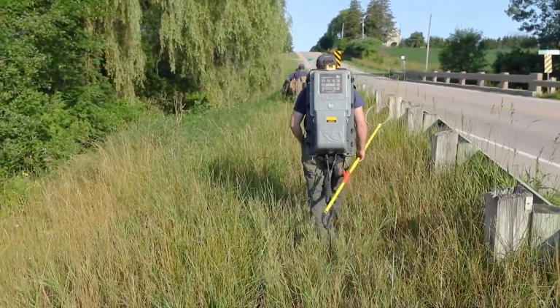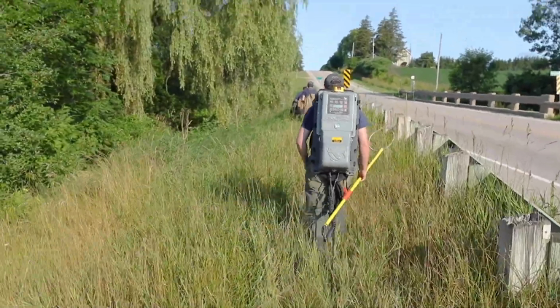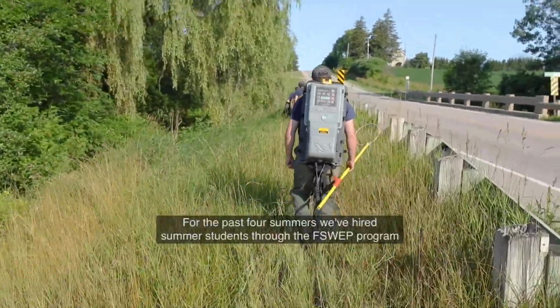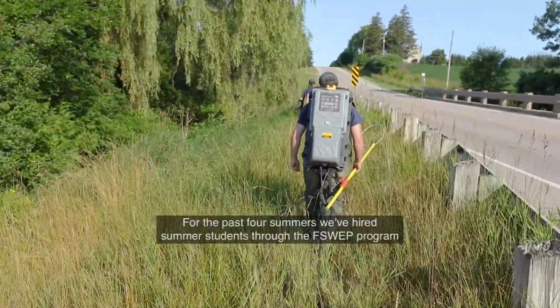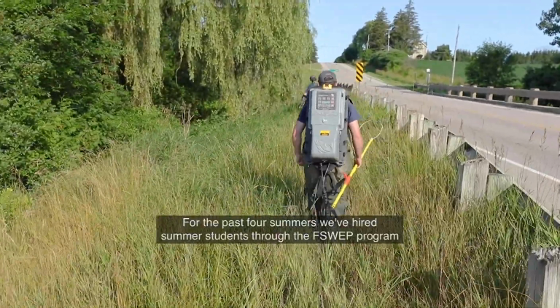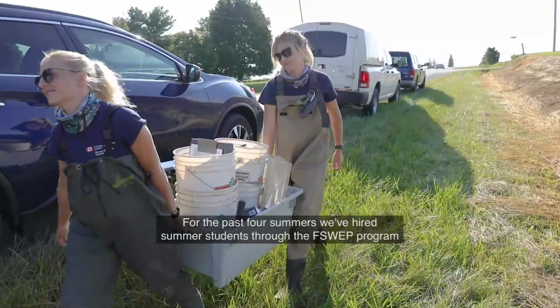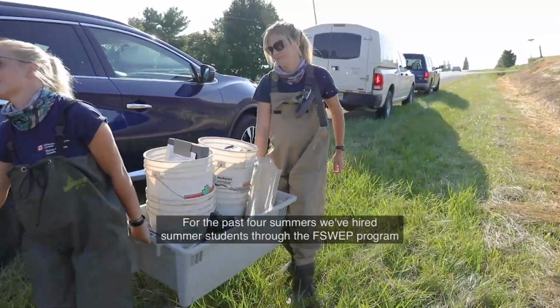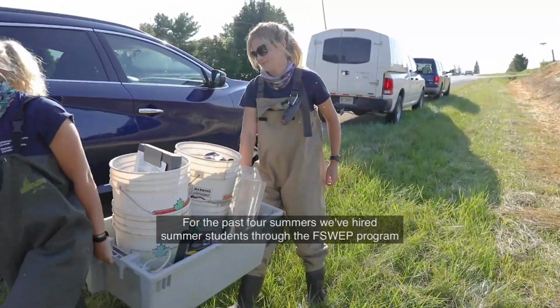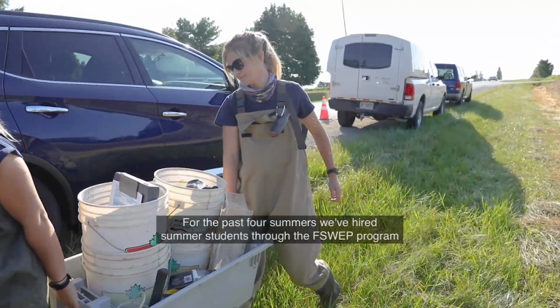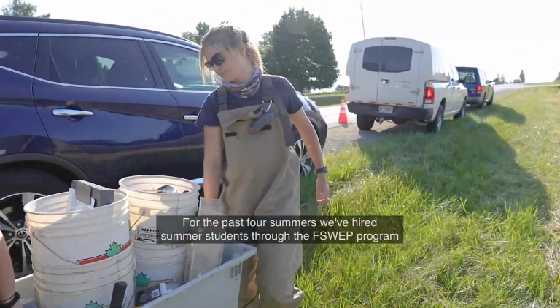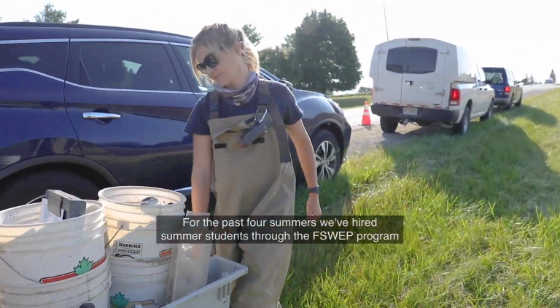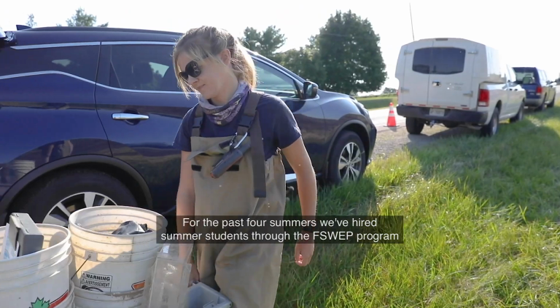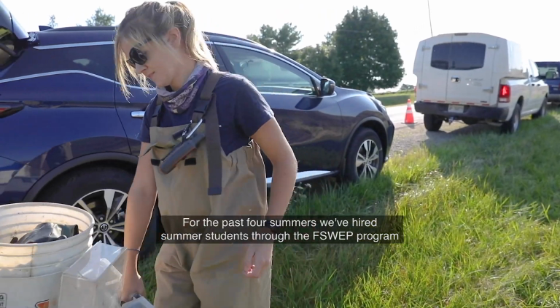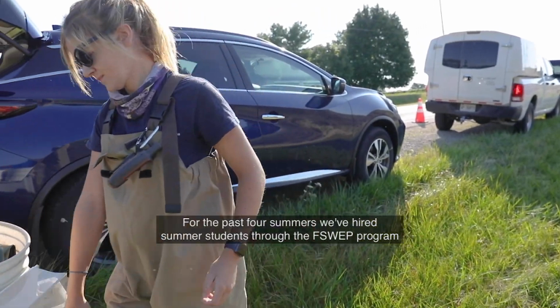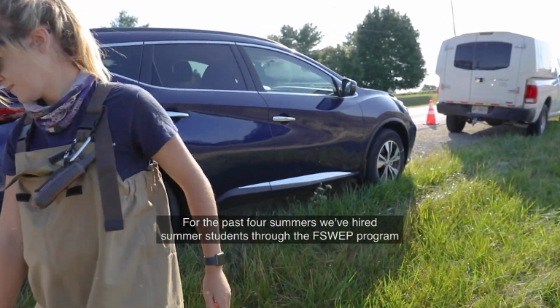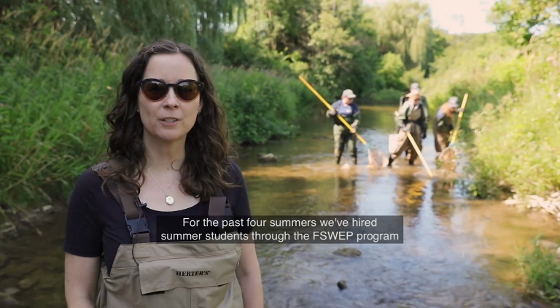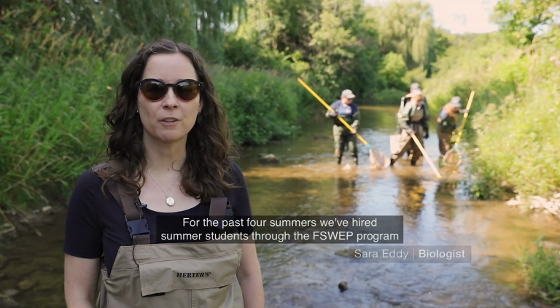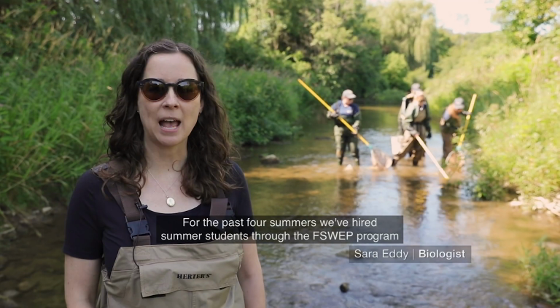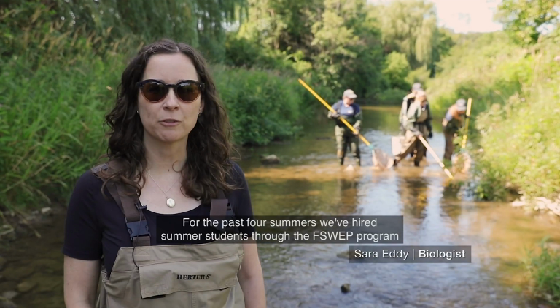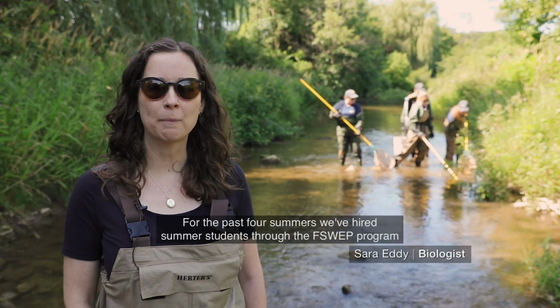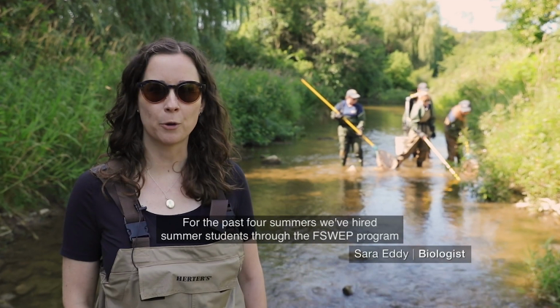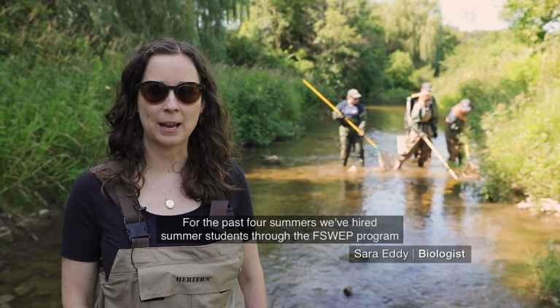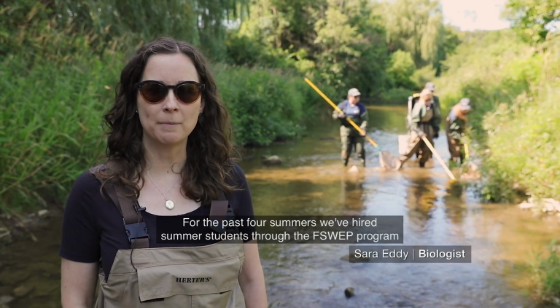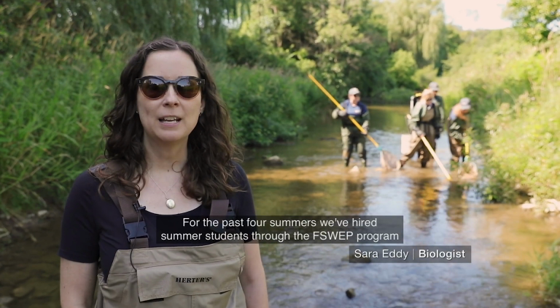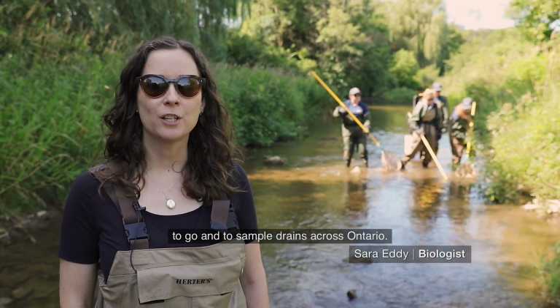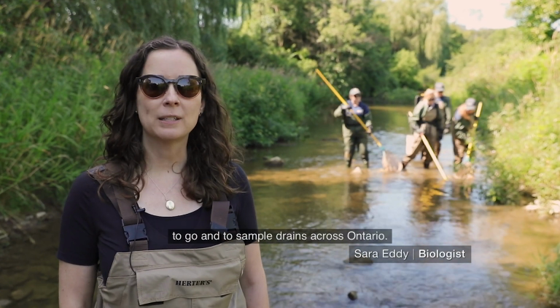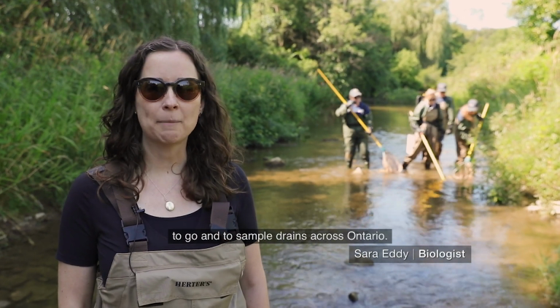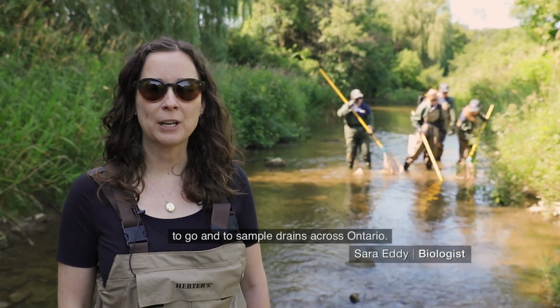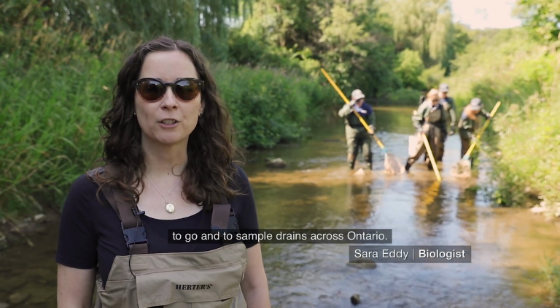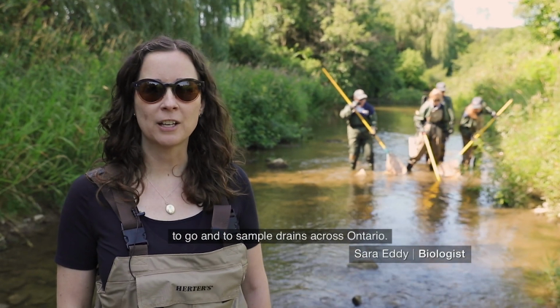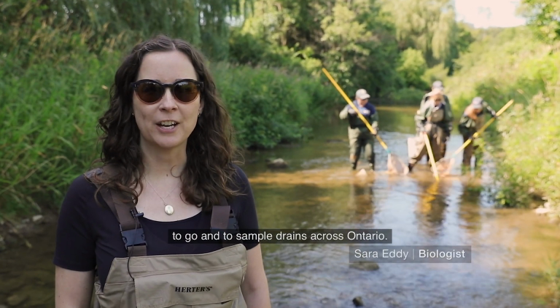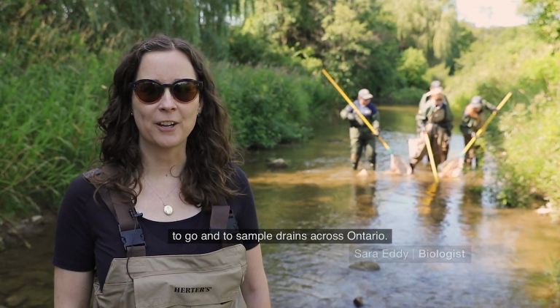For the past four summers, we have hired summer students through the F-SWEP program to go in and sample drains across Ontario.